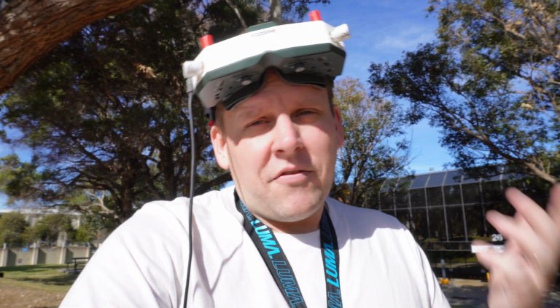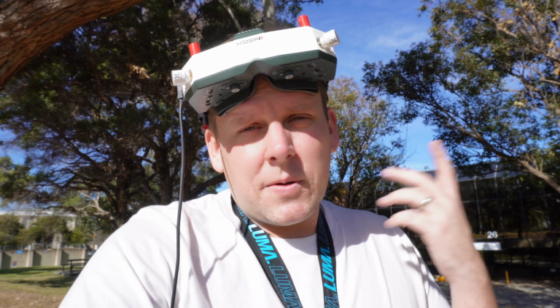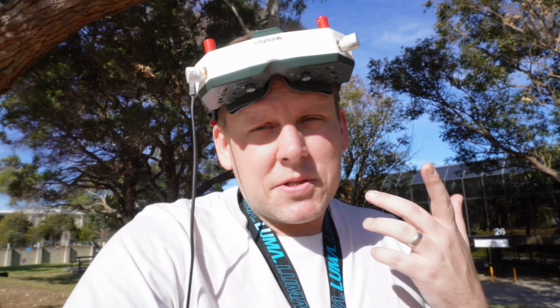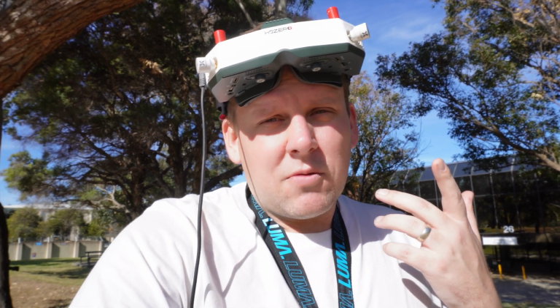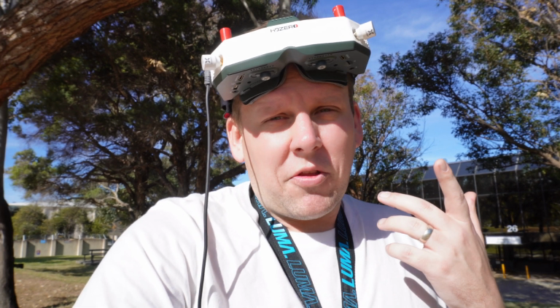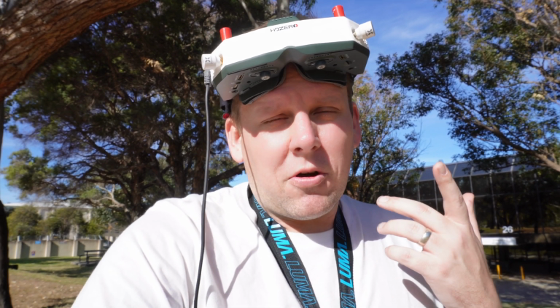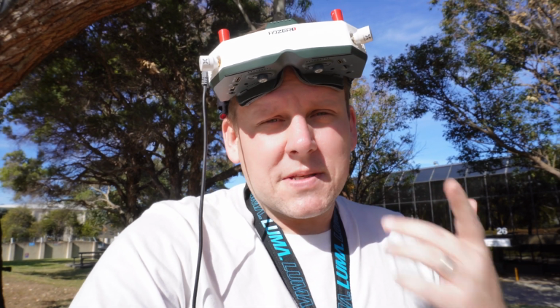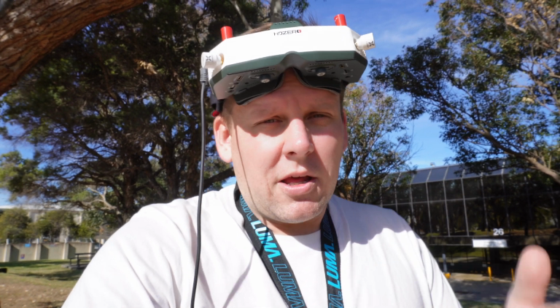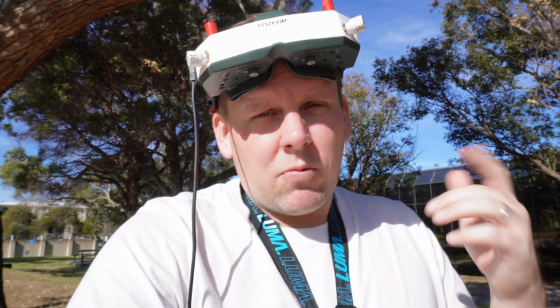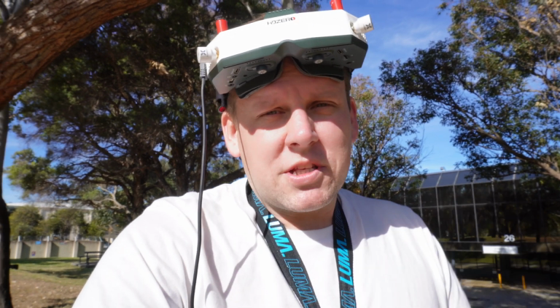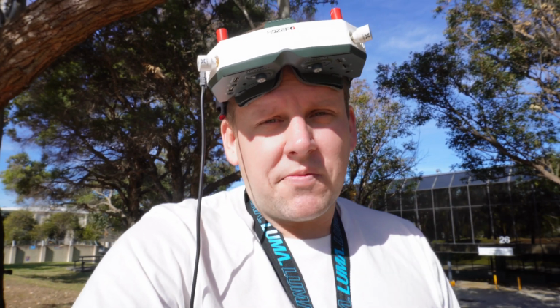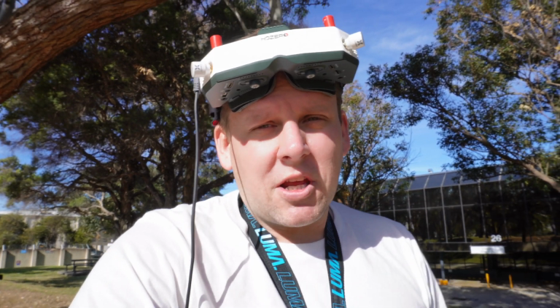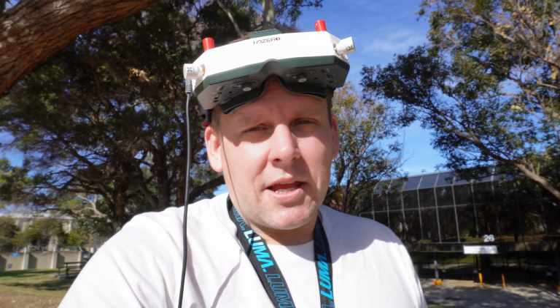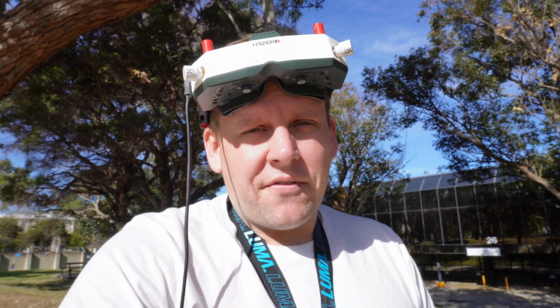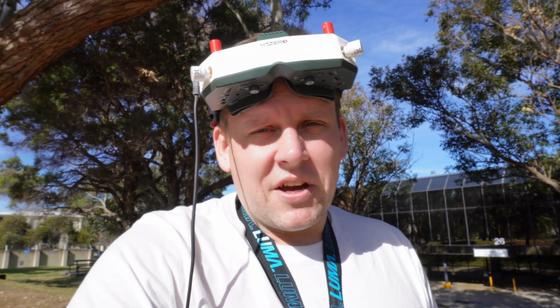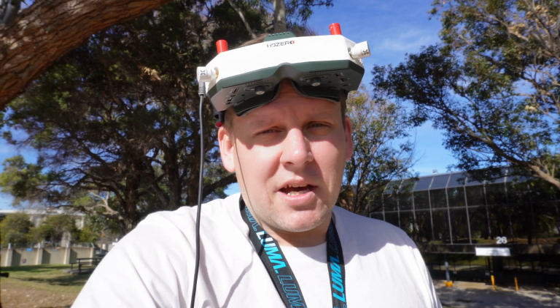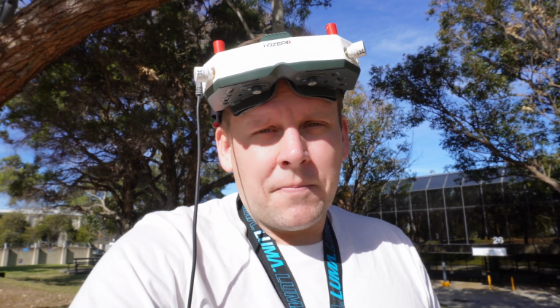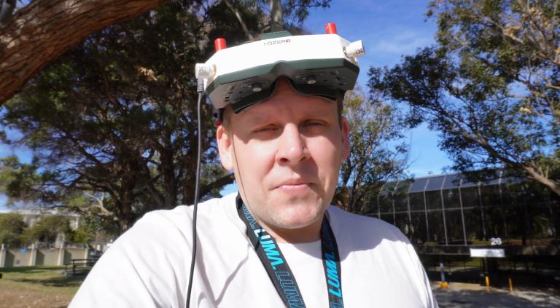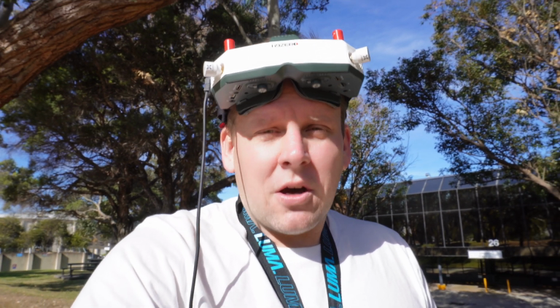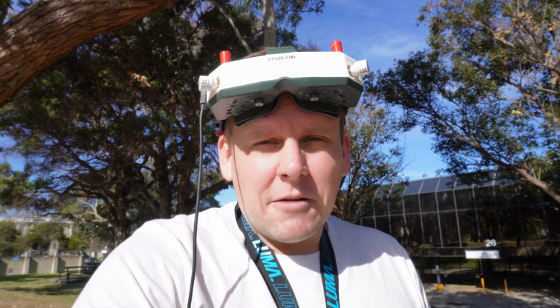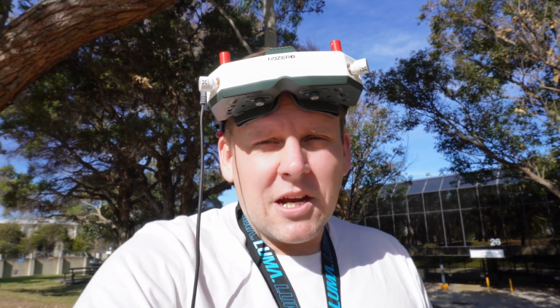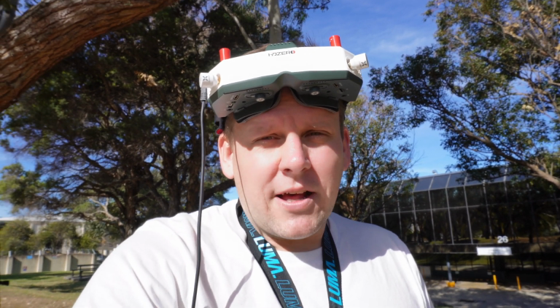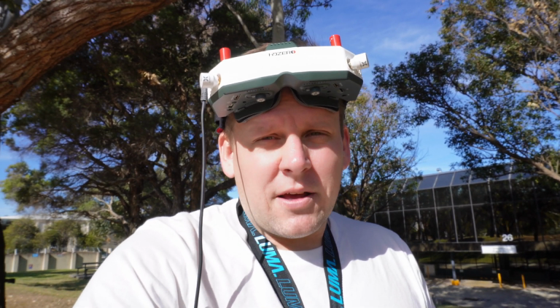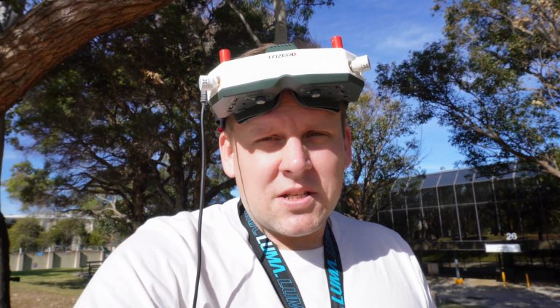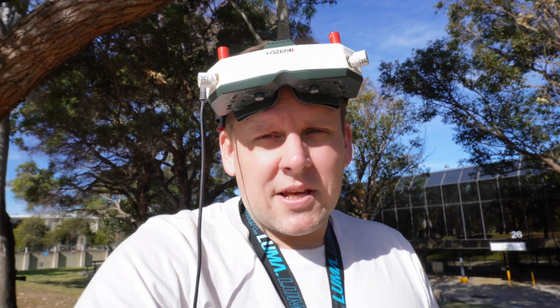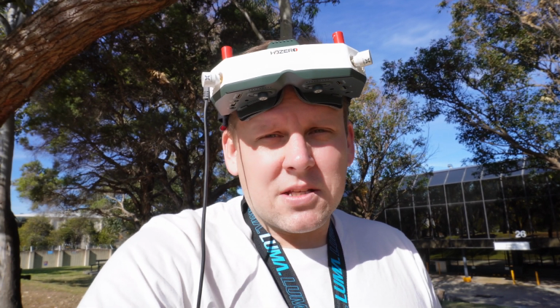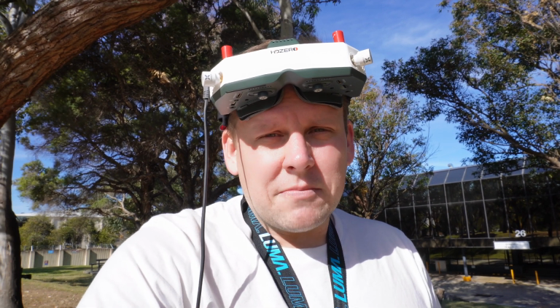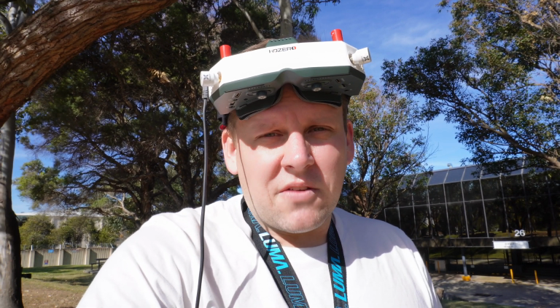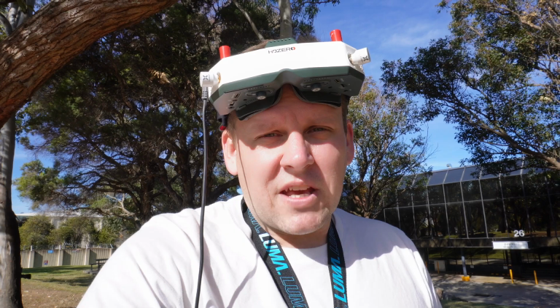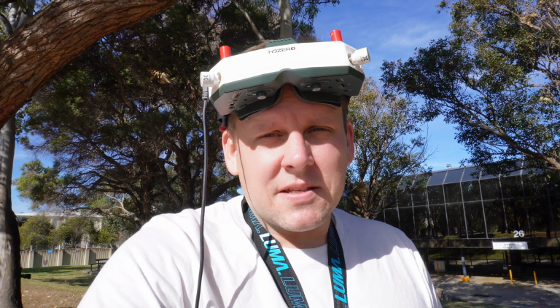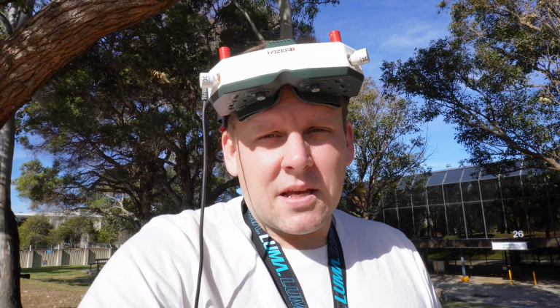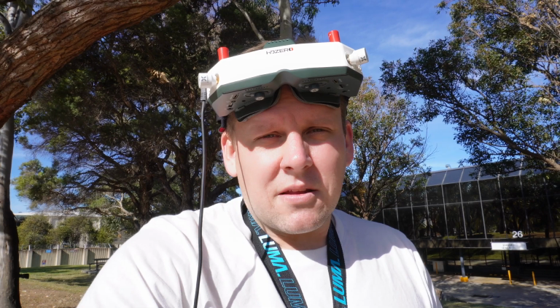If you're interested in what the goggles are like, watch this video here to find out. I'm Darren Allen. Until next time, don't forget to send it.